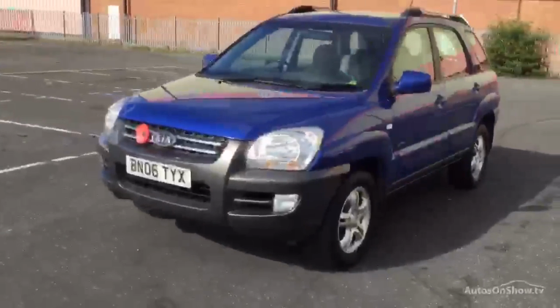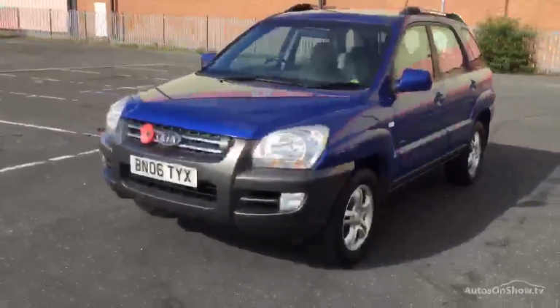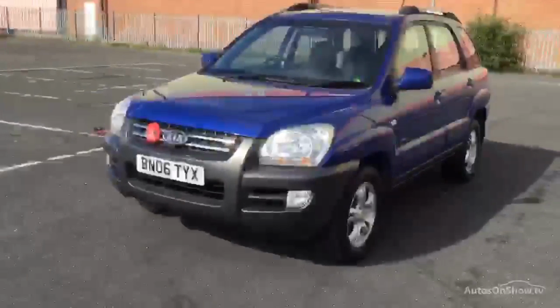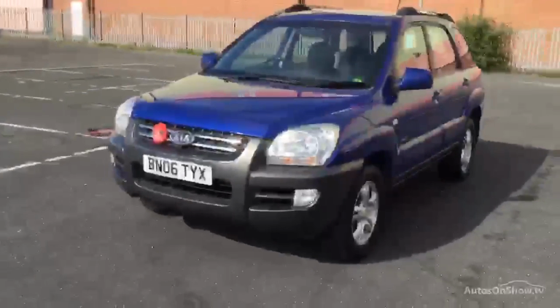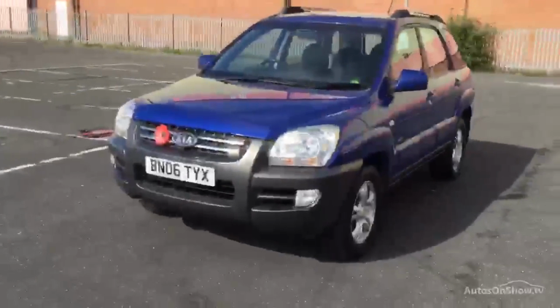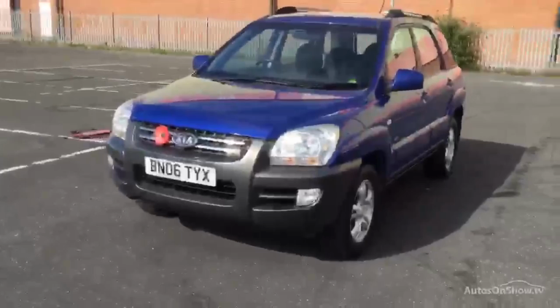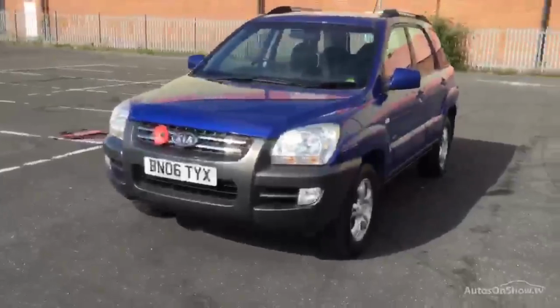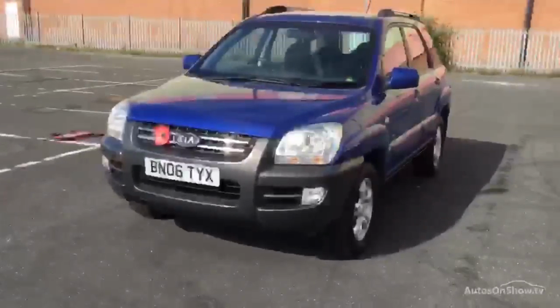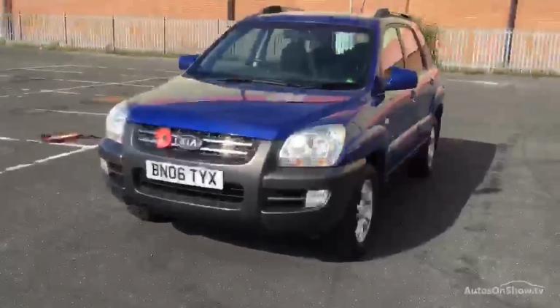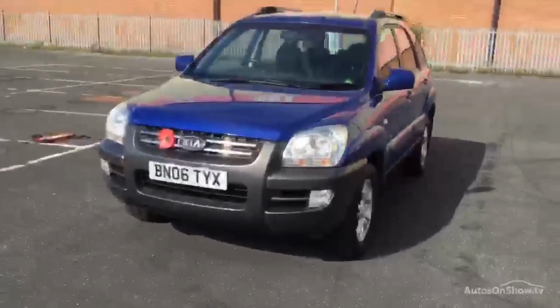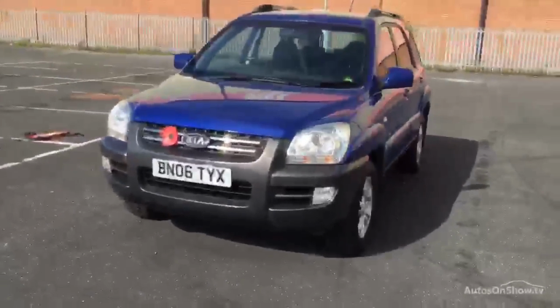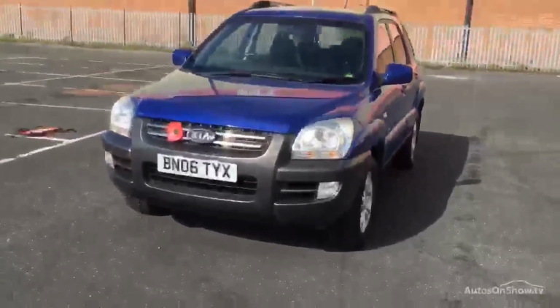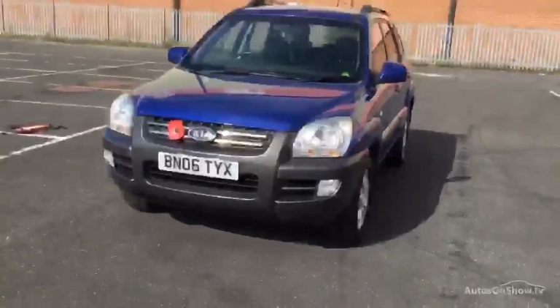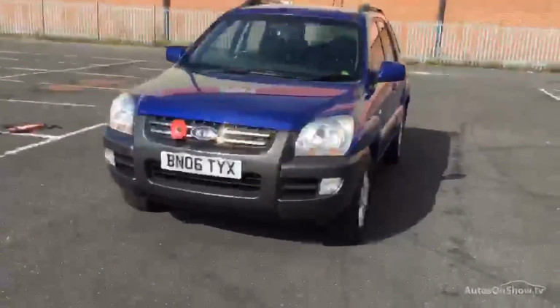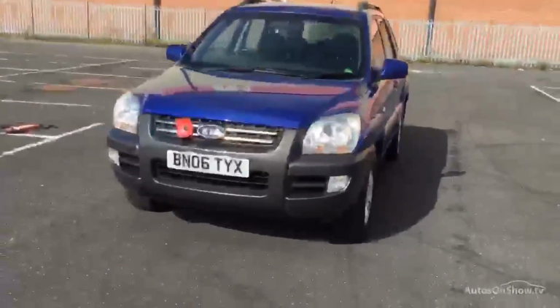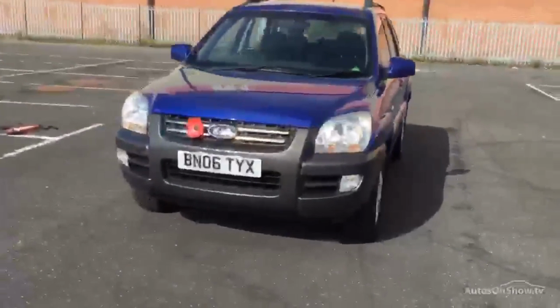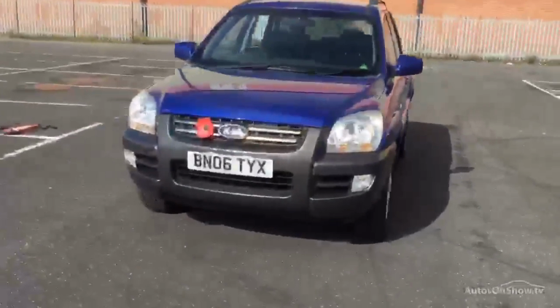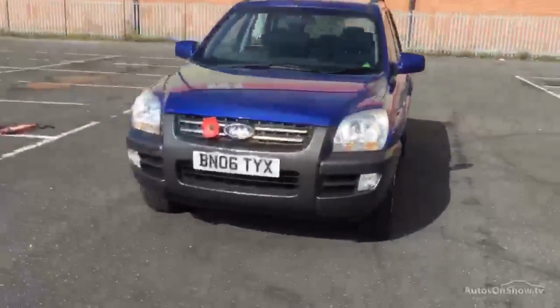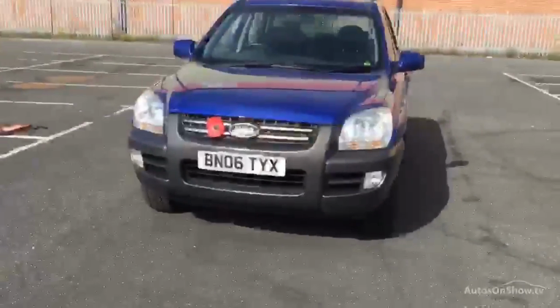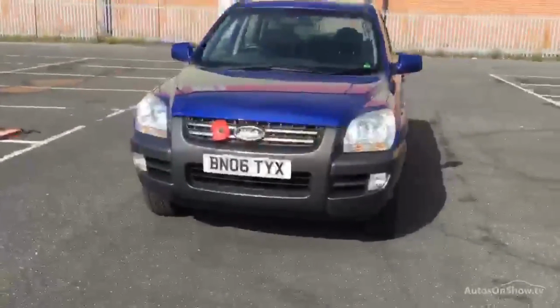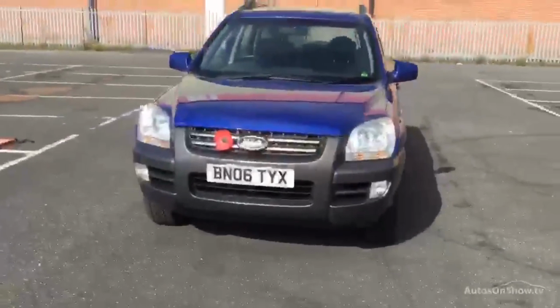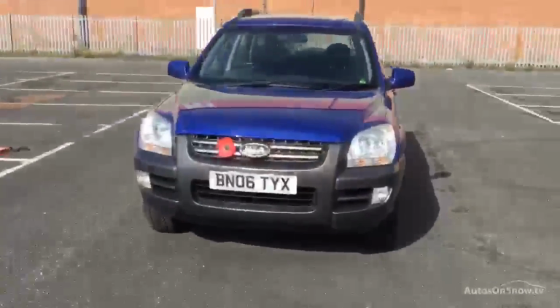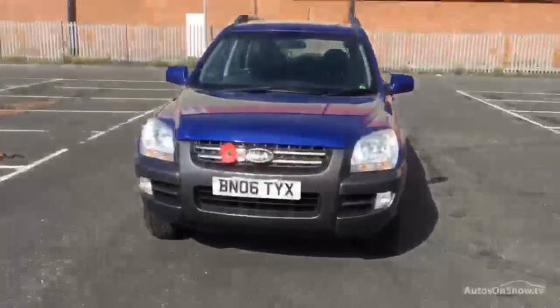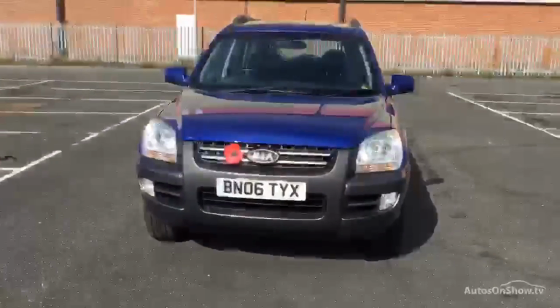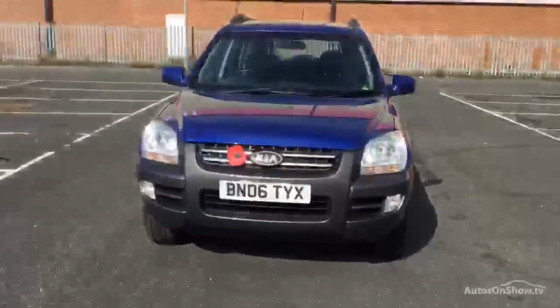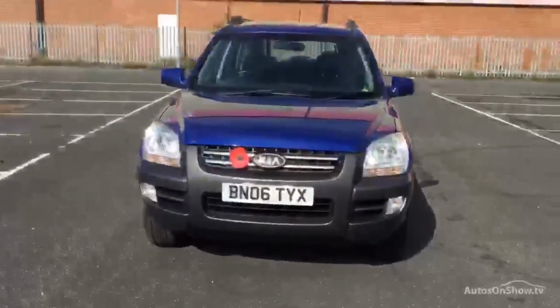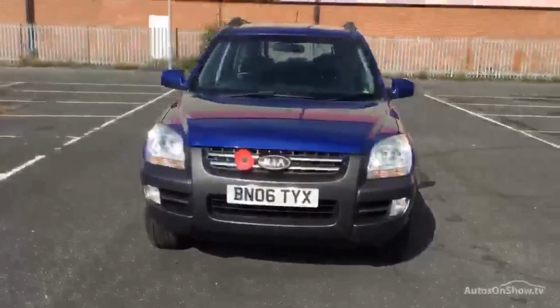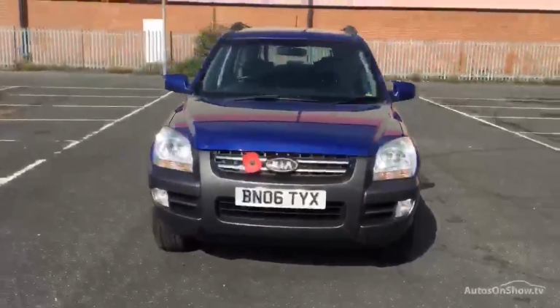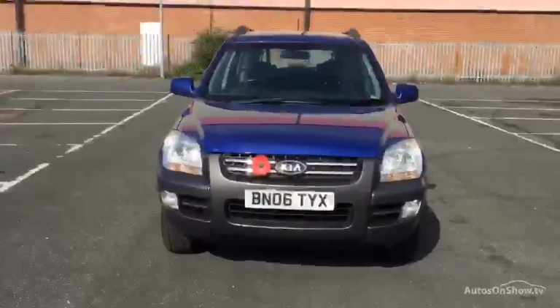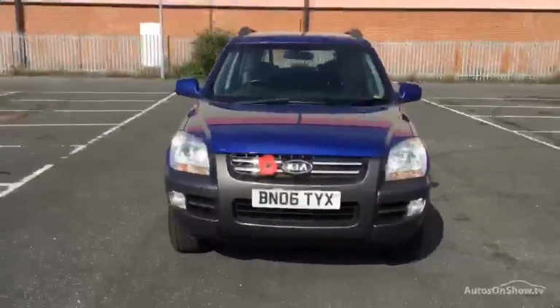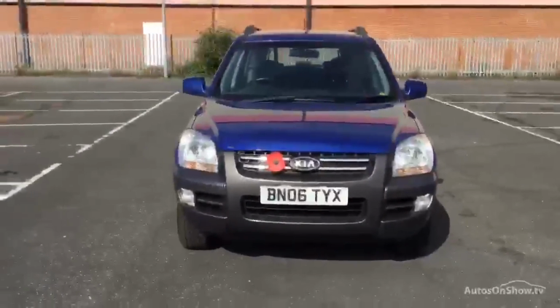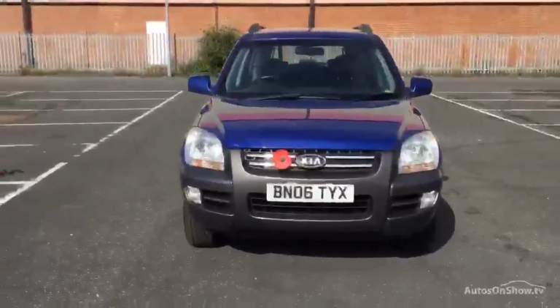Tires are all pretty good as well, but three all round. All the alloys seem fine as well.